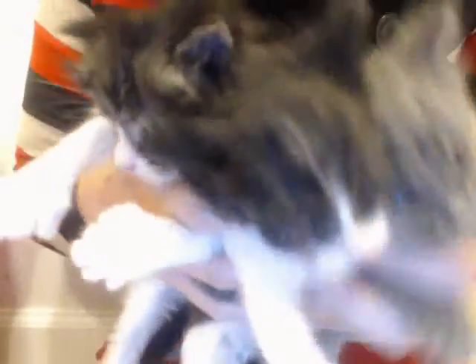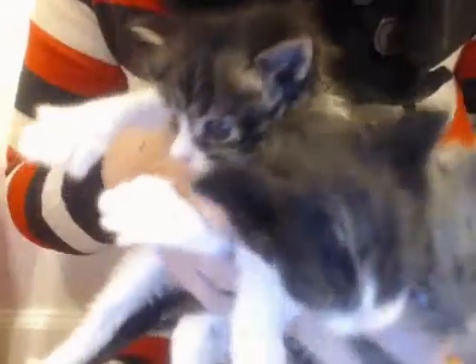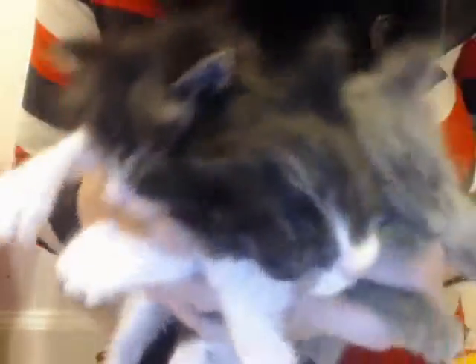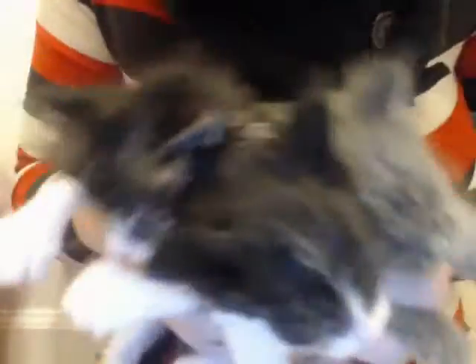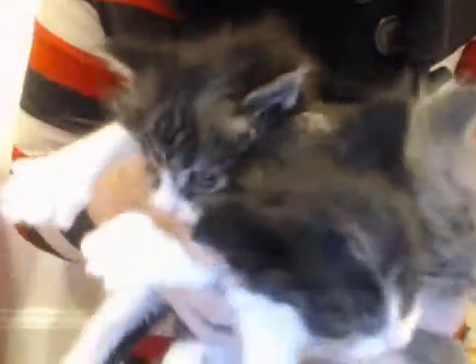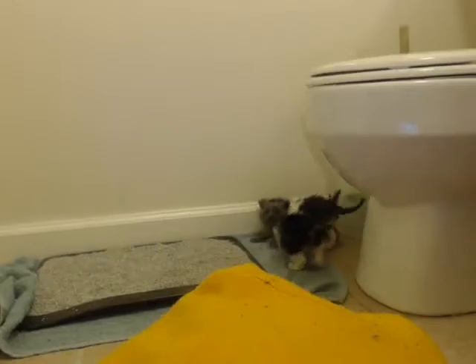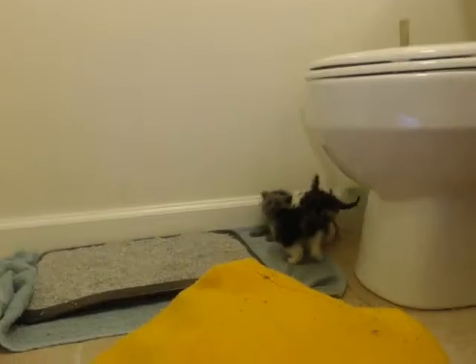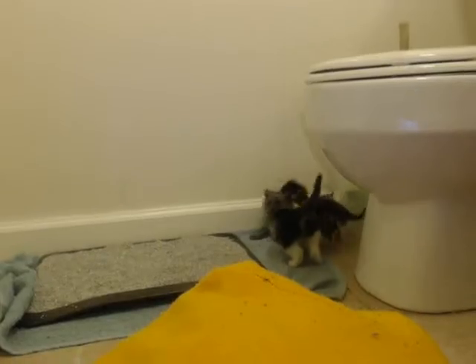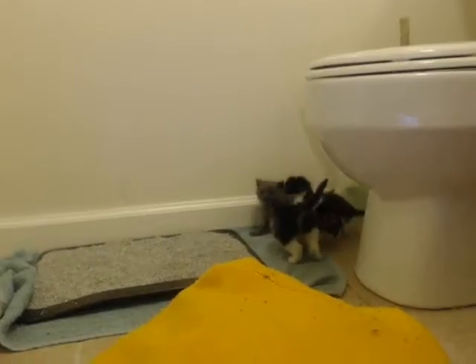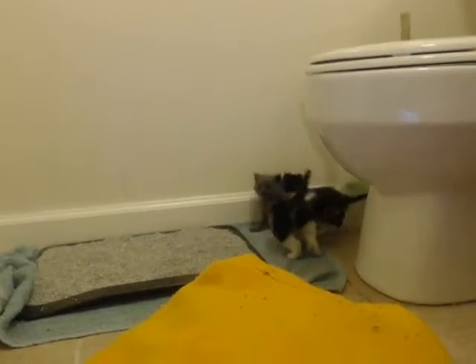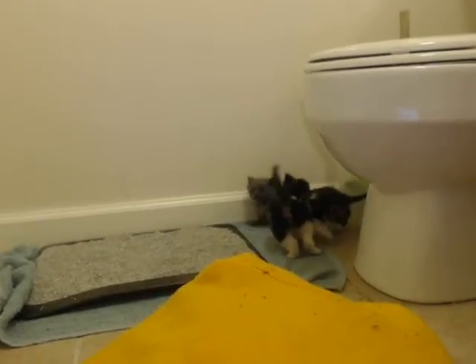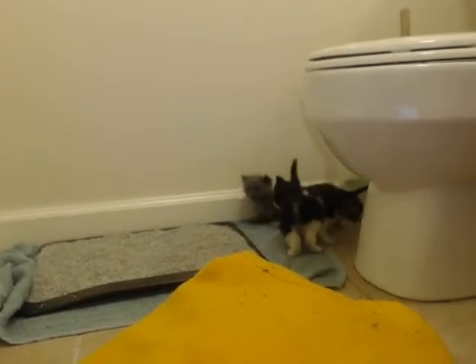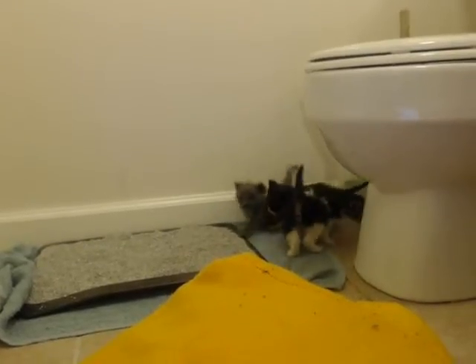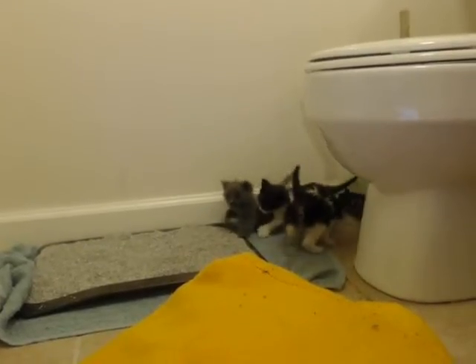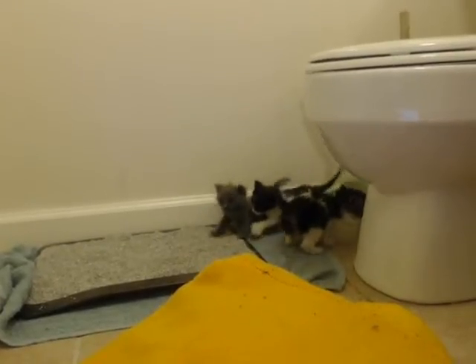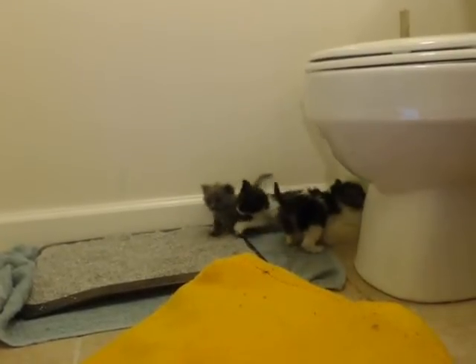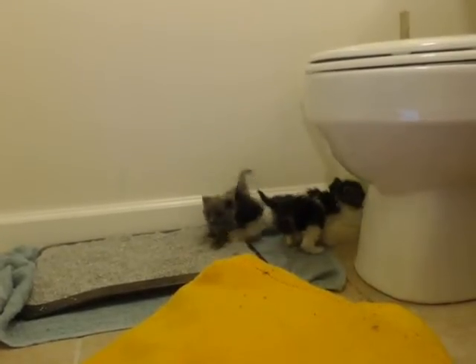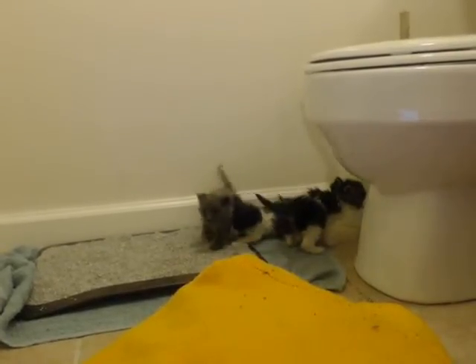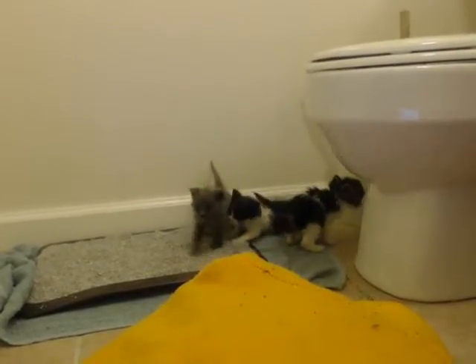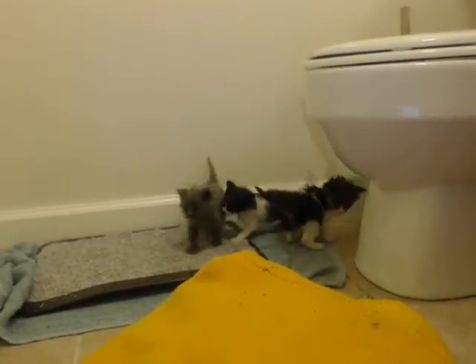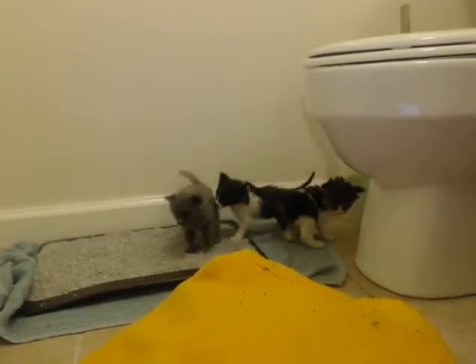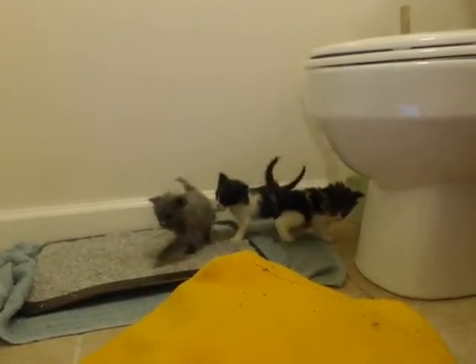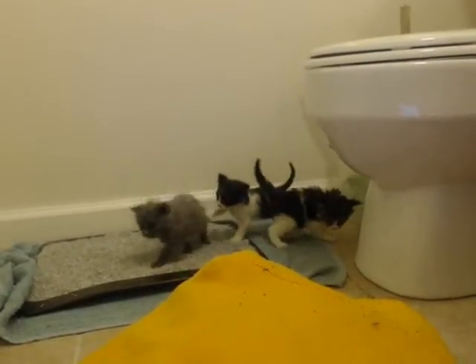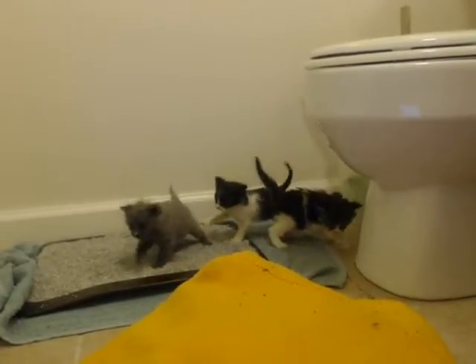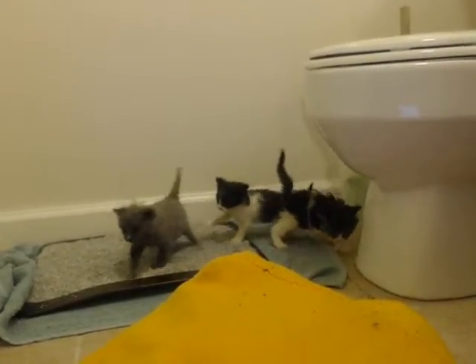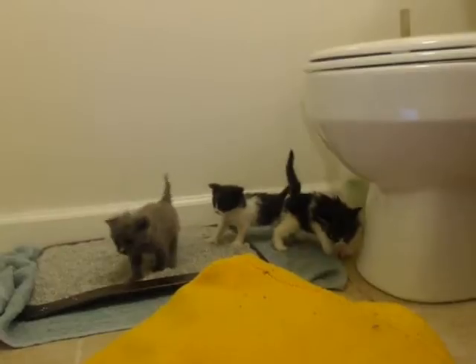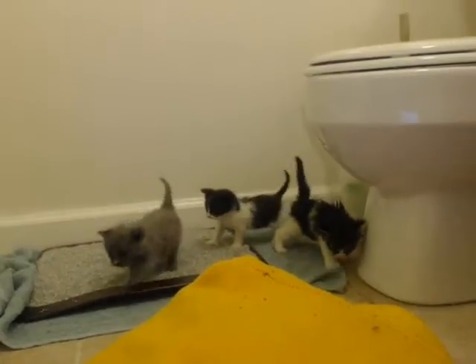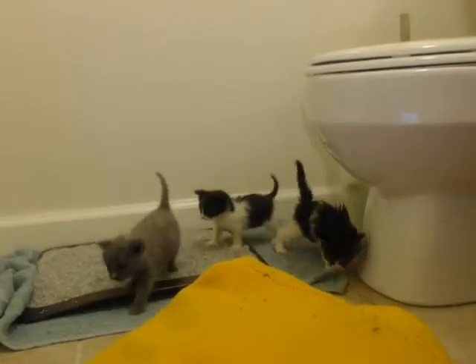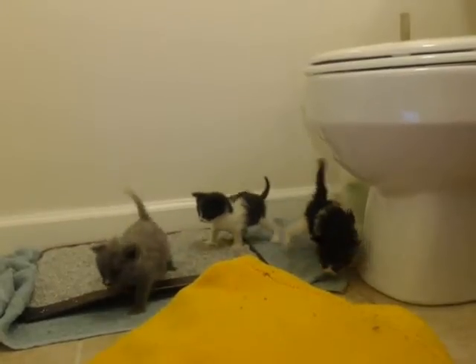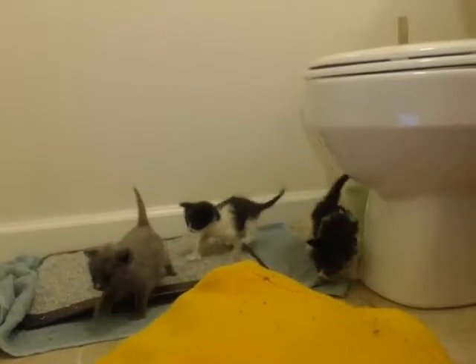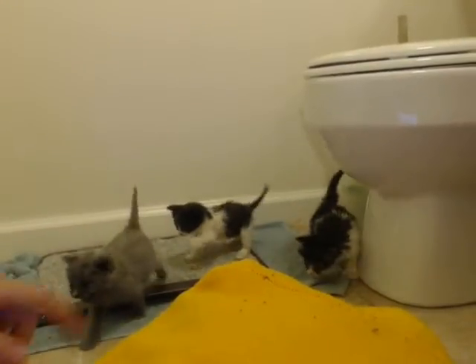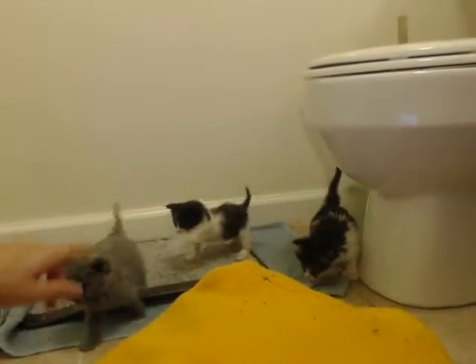Look how cute they are. As you can see, they're quite the handful. They just figured out how to play. Isn't that cute? Are you going to come over here?